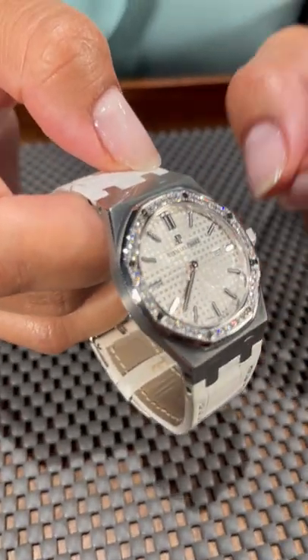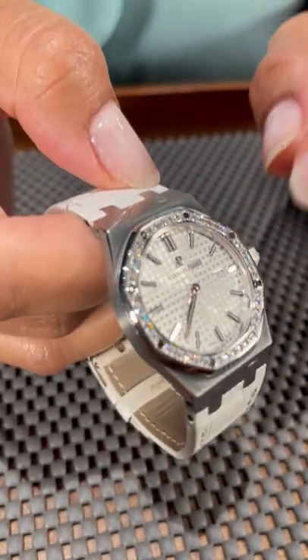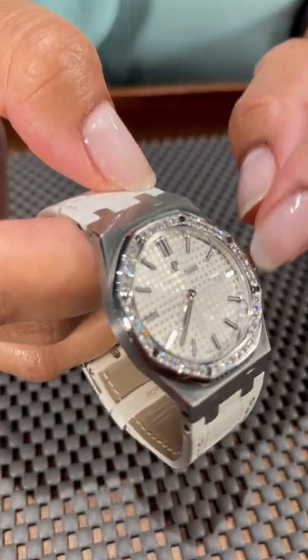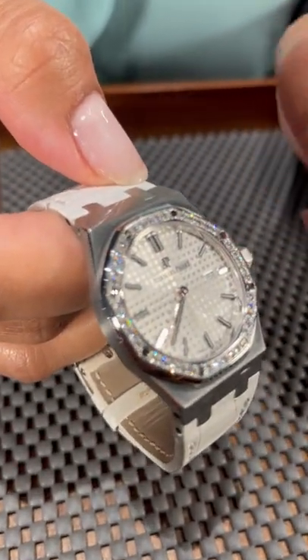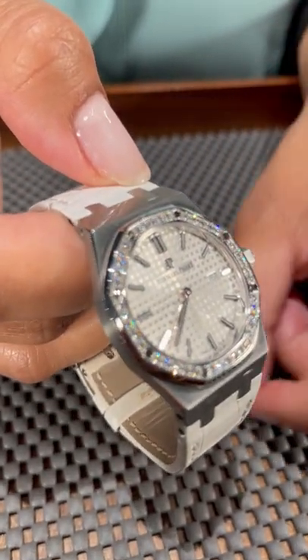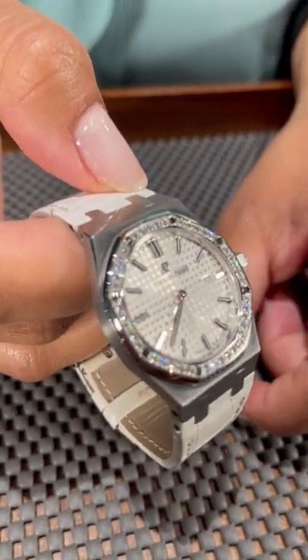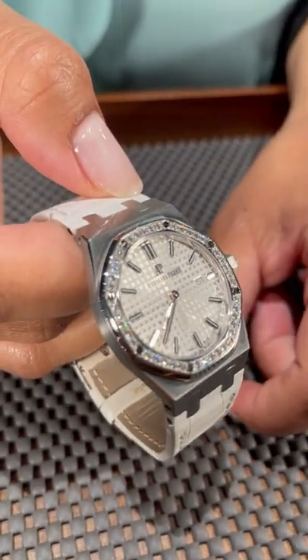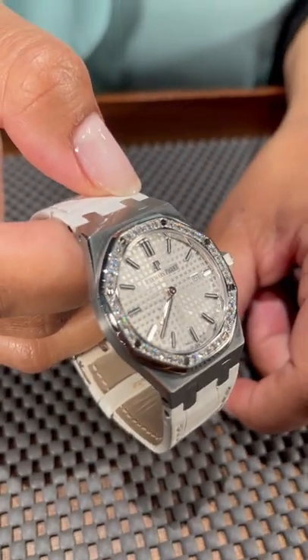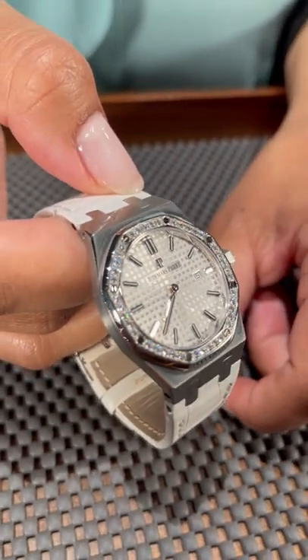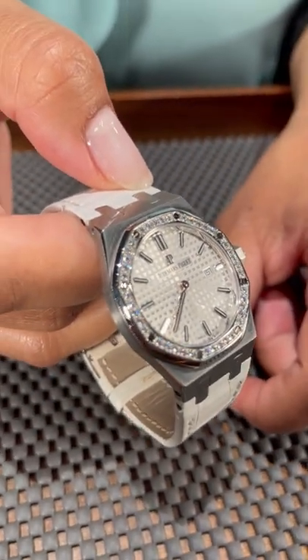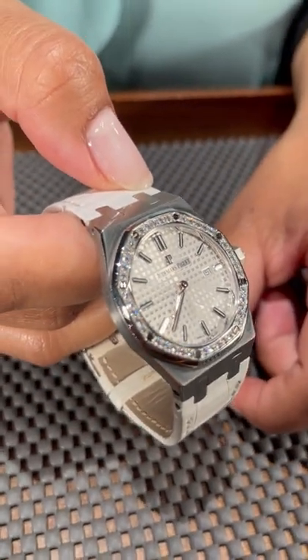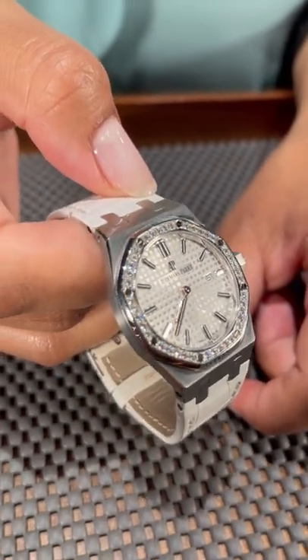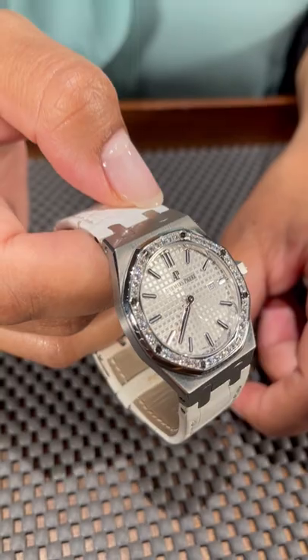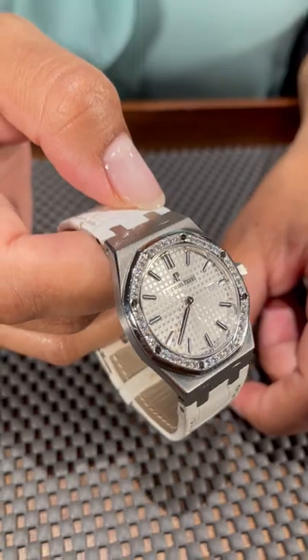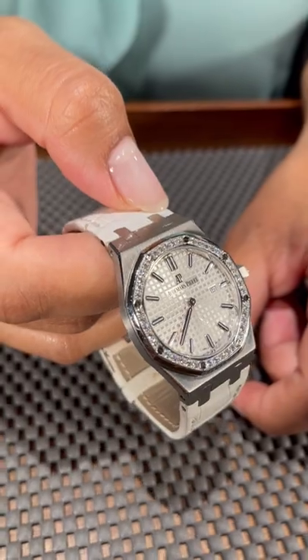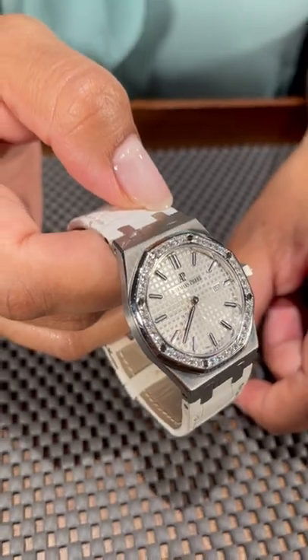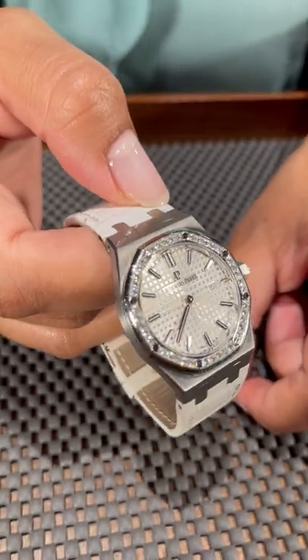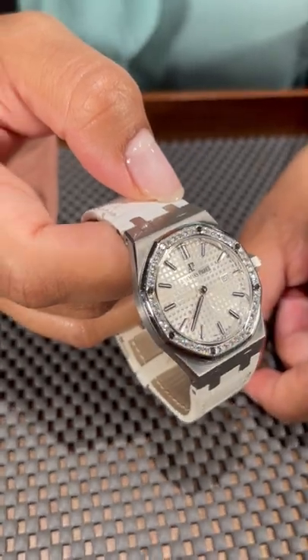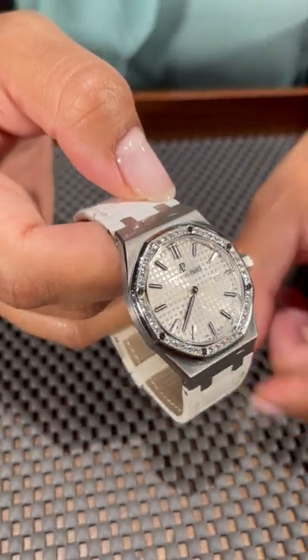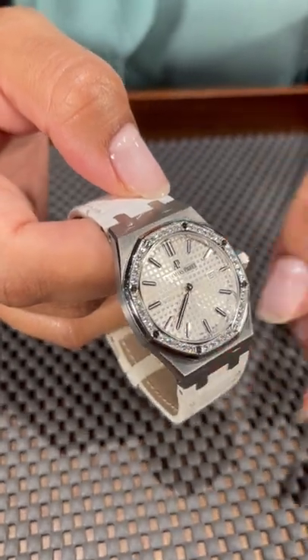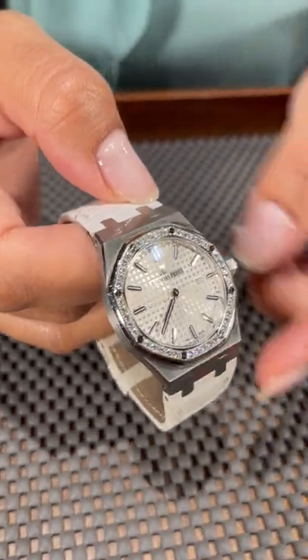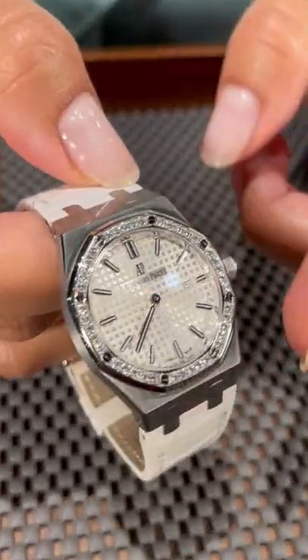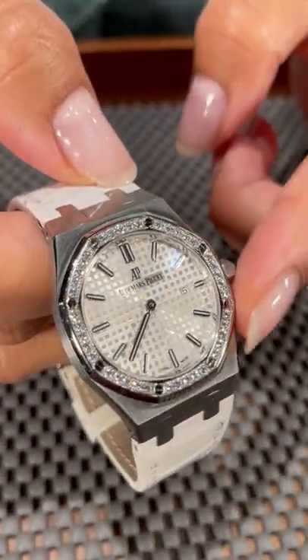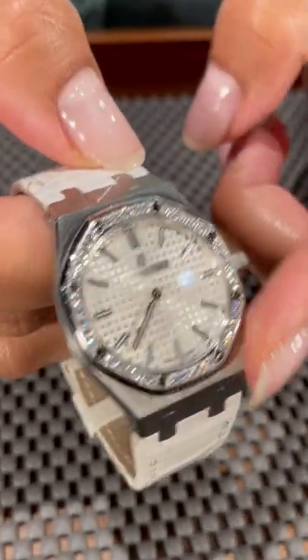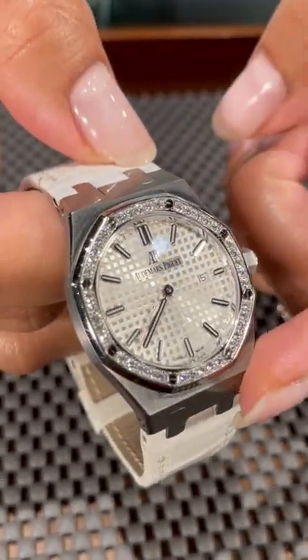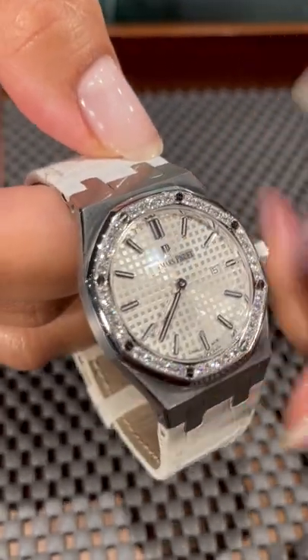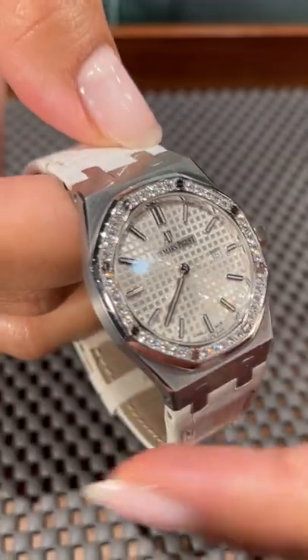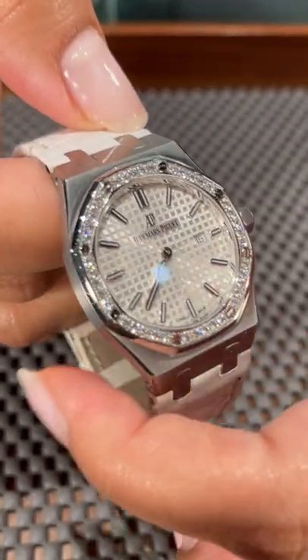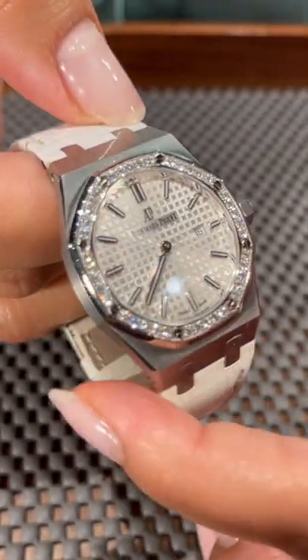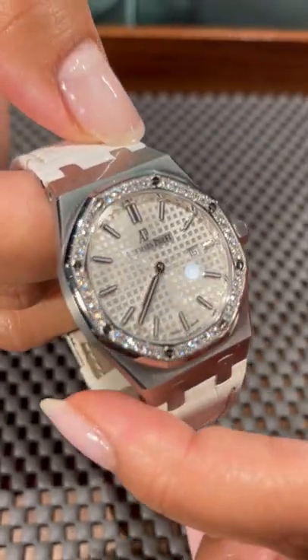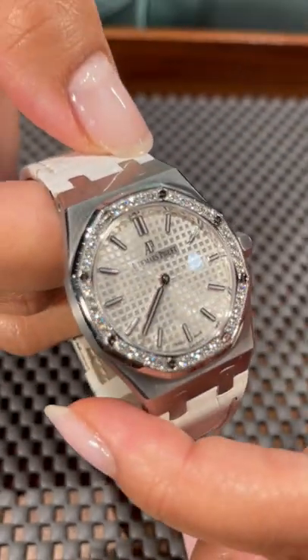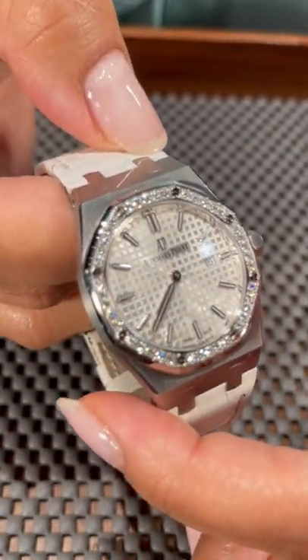The diamonds are going to be factory Audemars diamonds on this. I love the angular case shape of it.